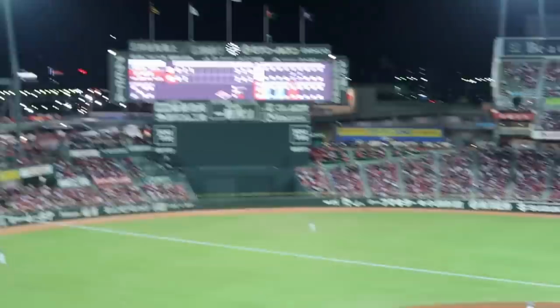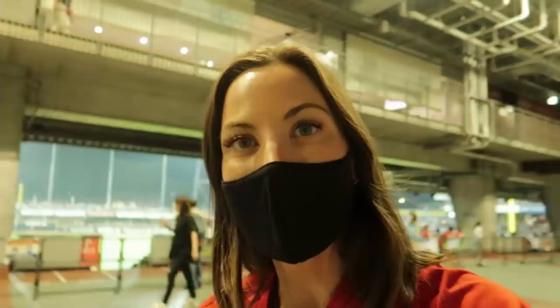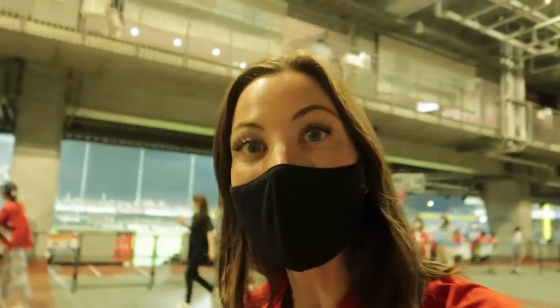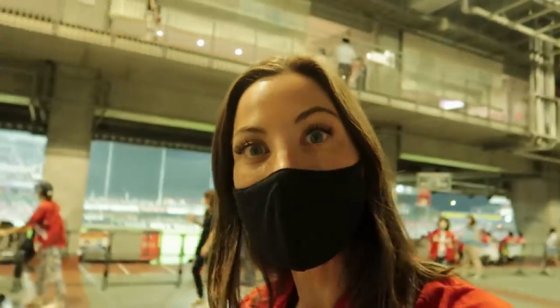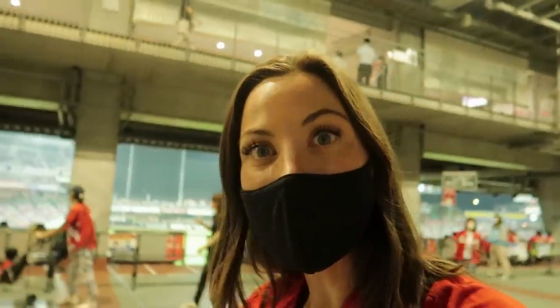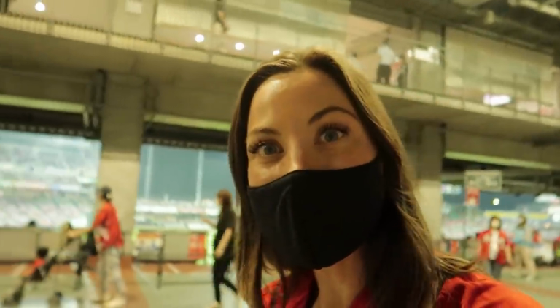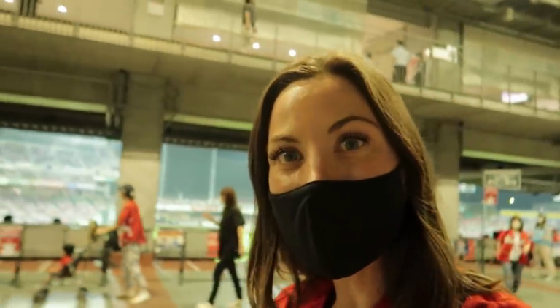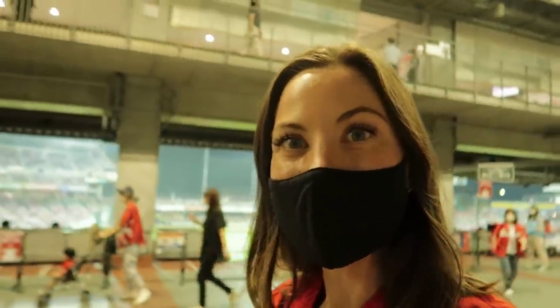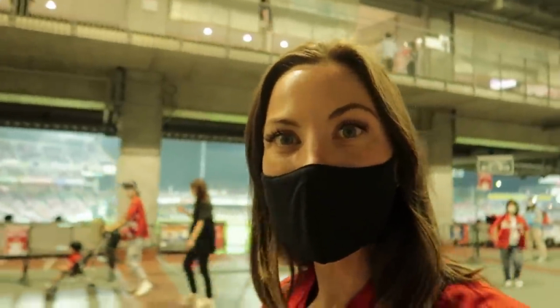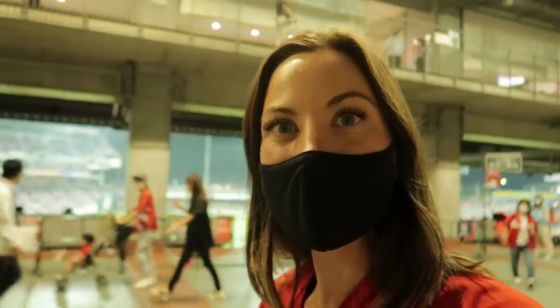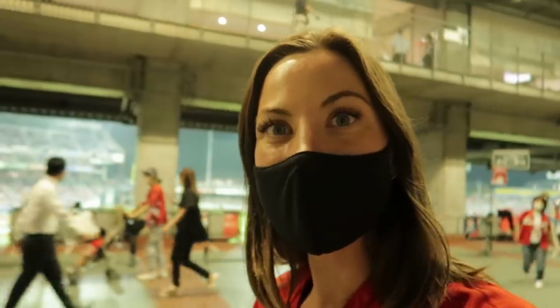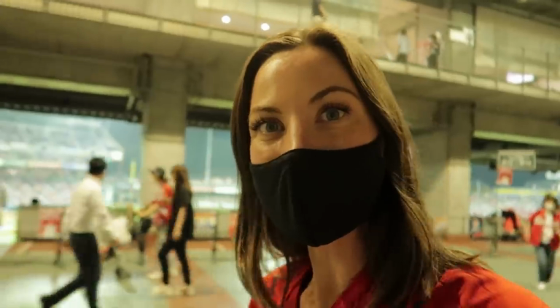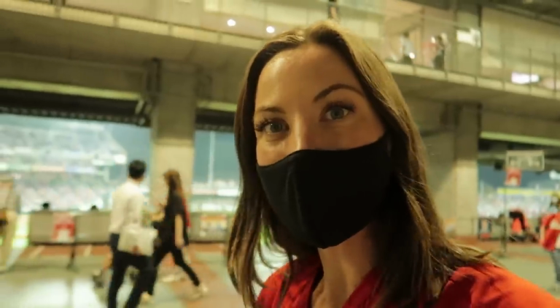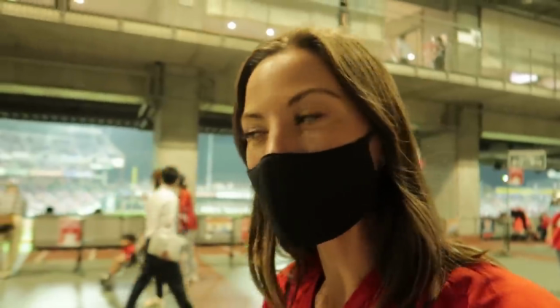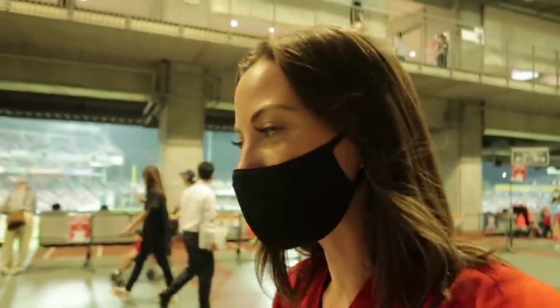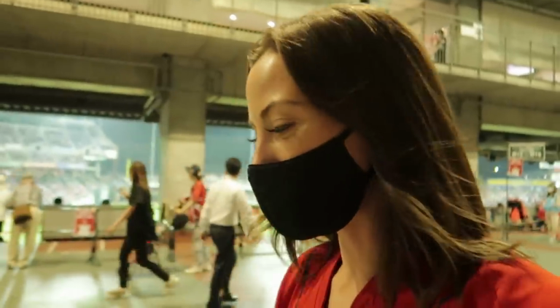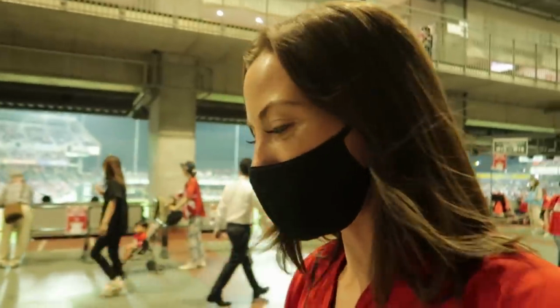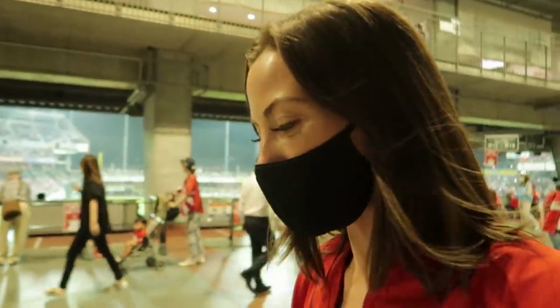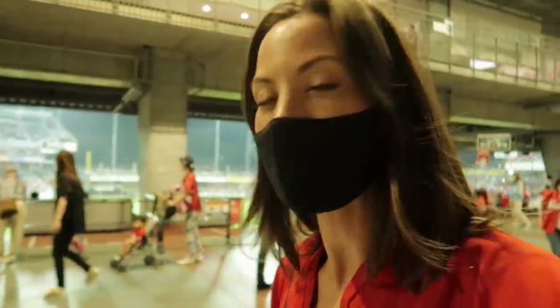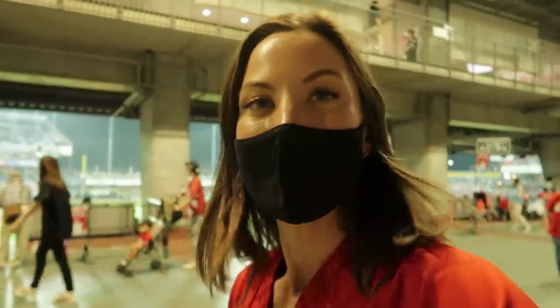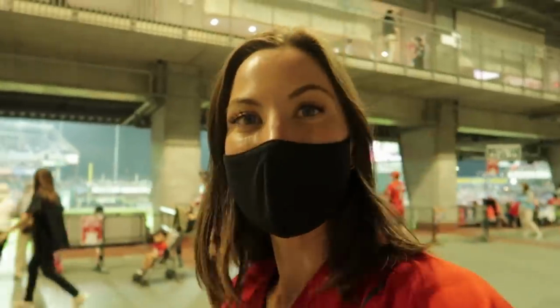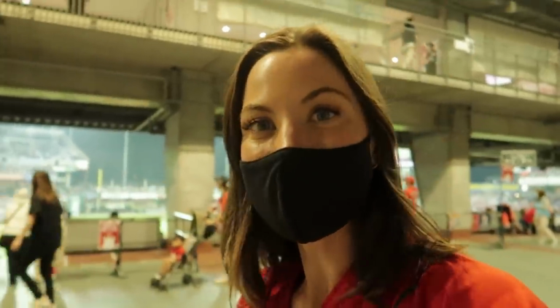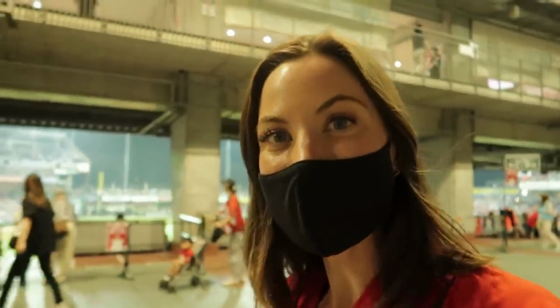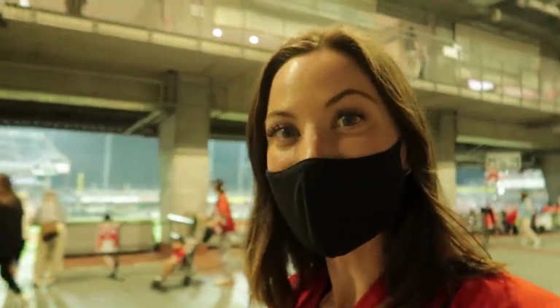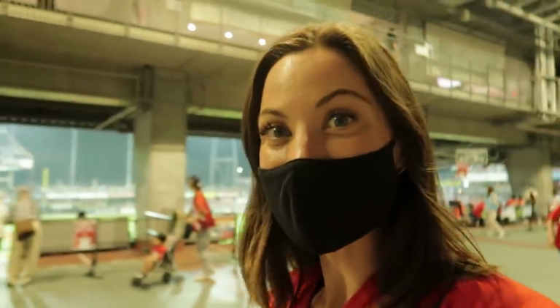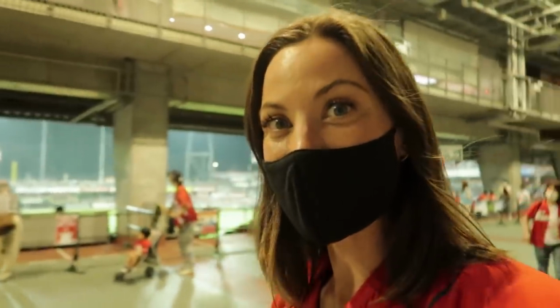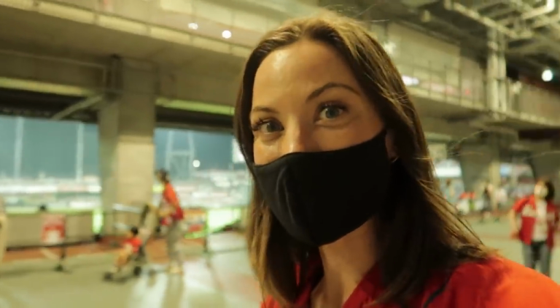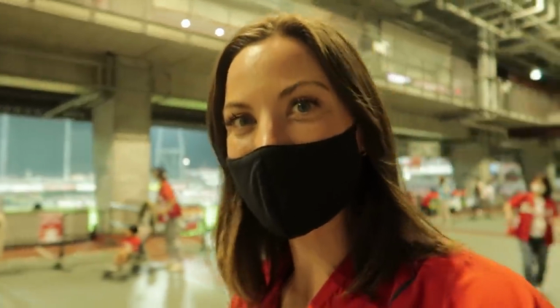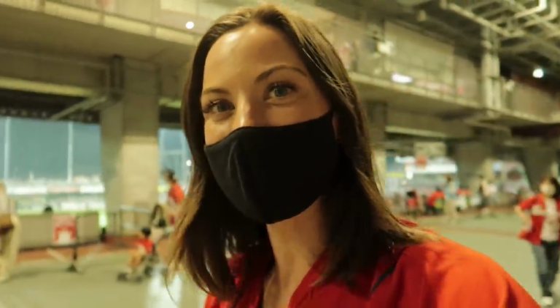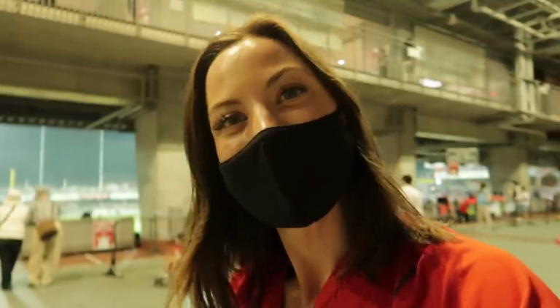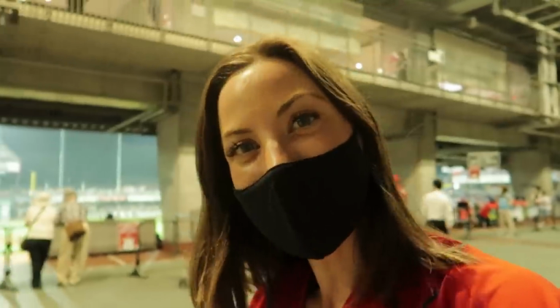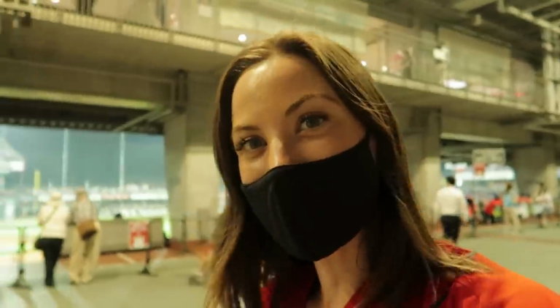I hope you guys enjoyed coming to this baseball game with us tonight. I'll see you guys in the next one. Bye!